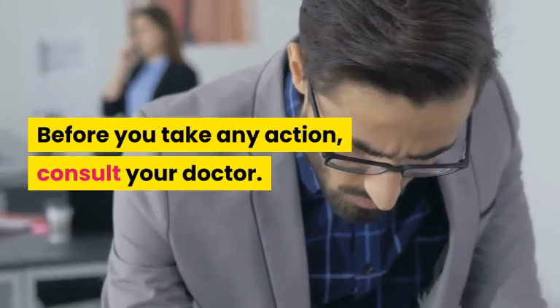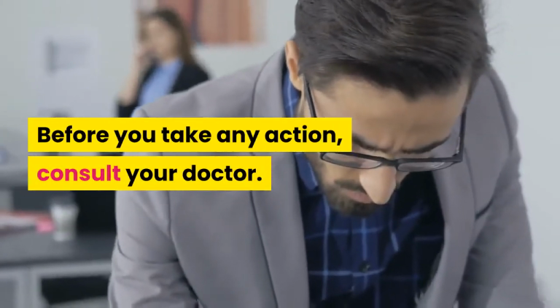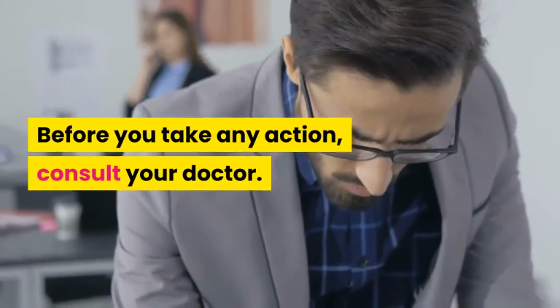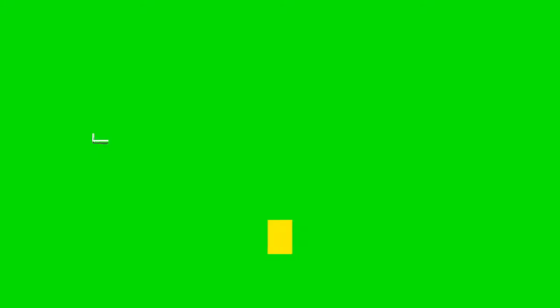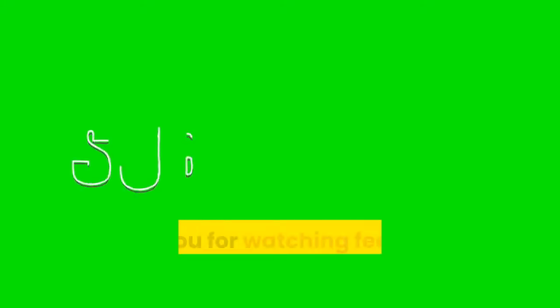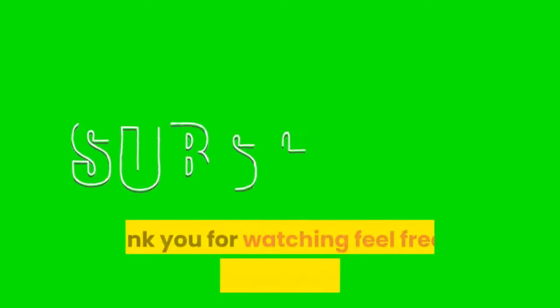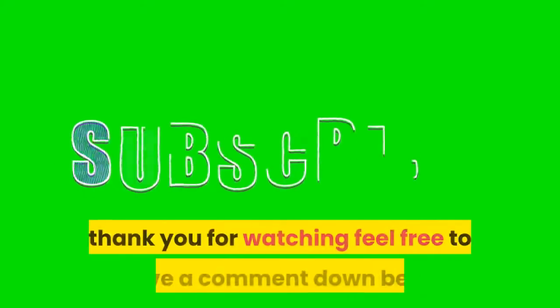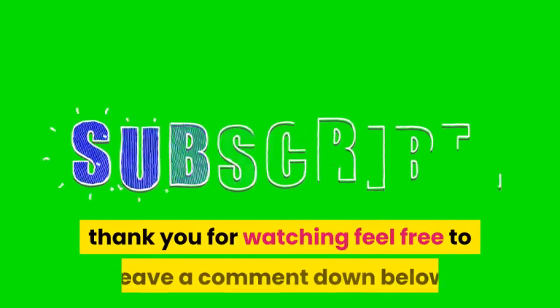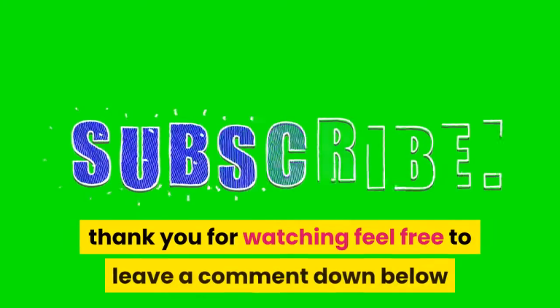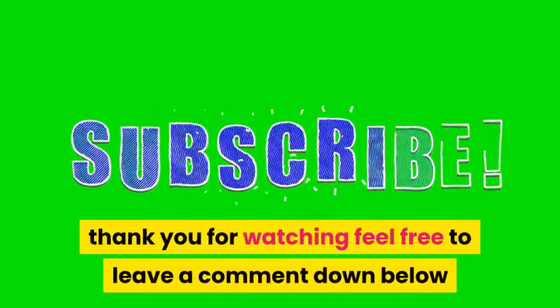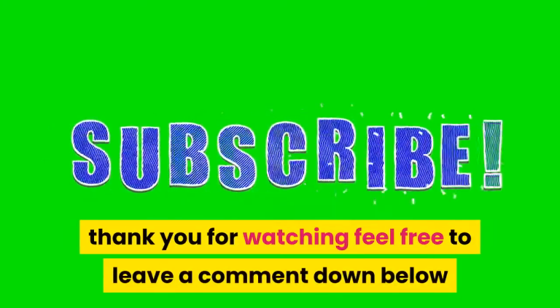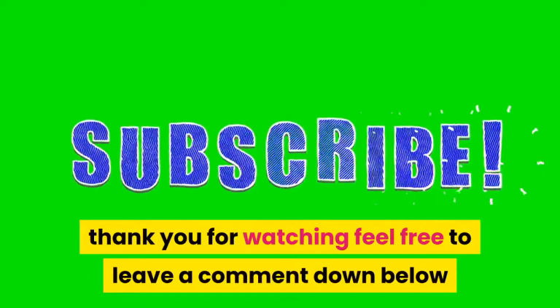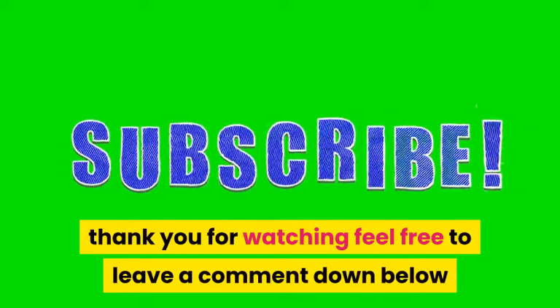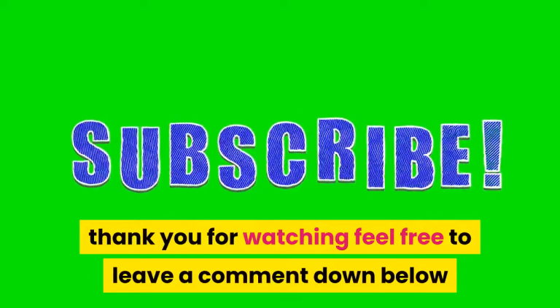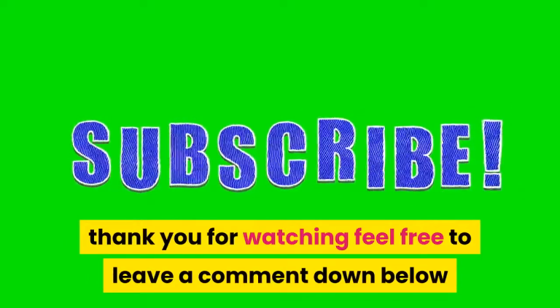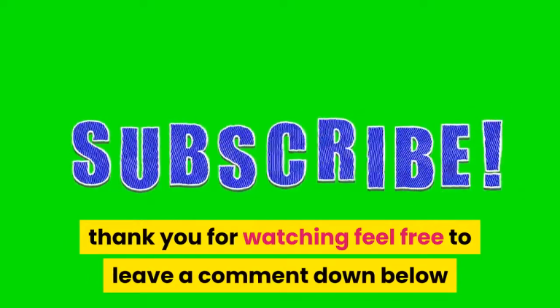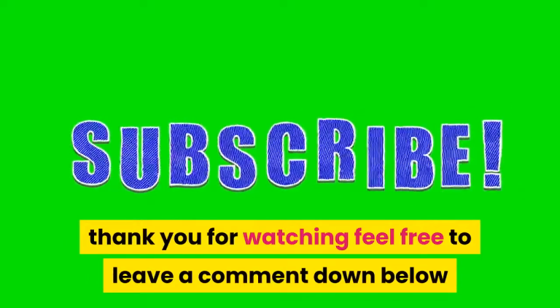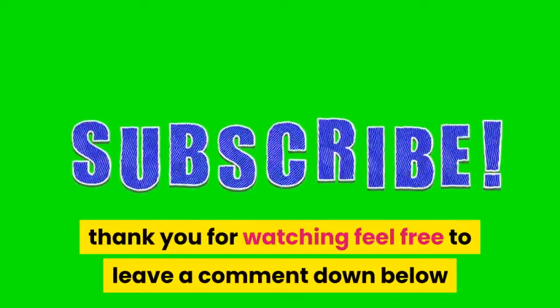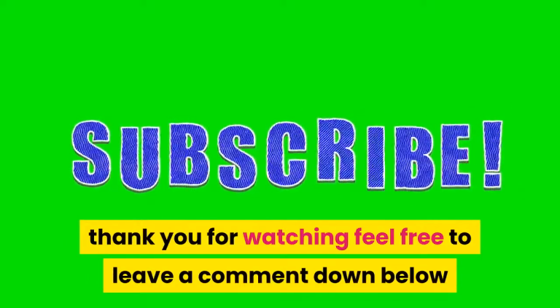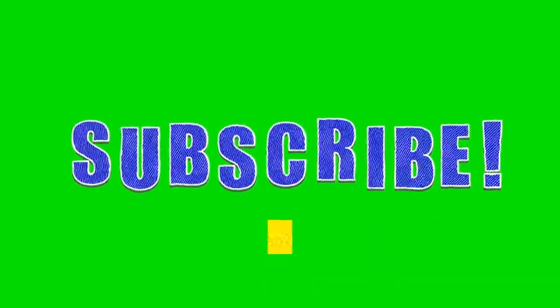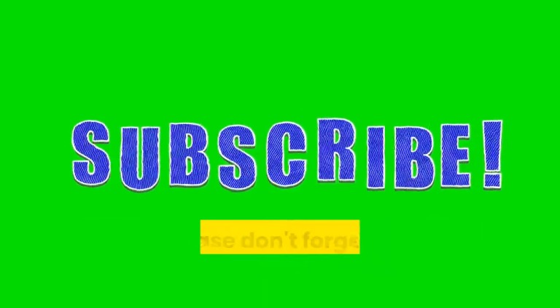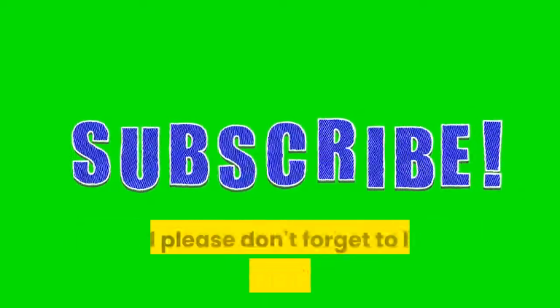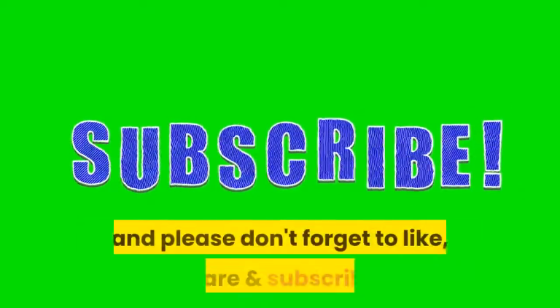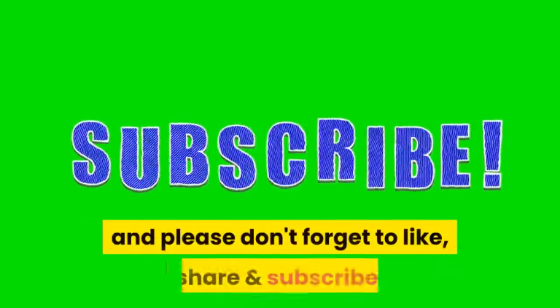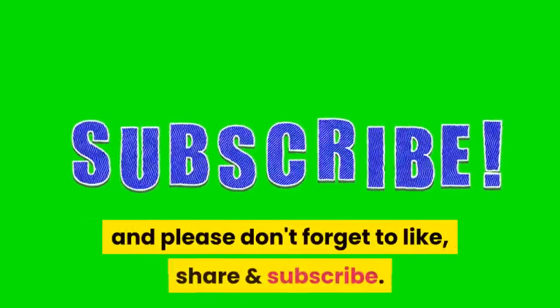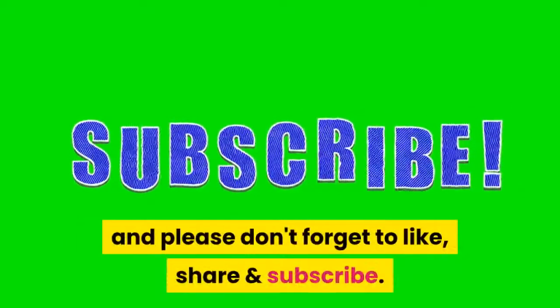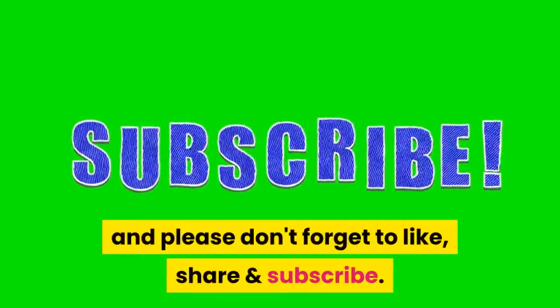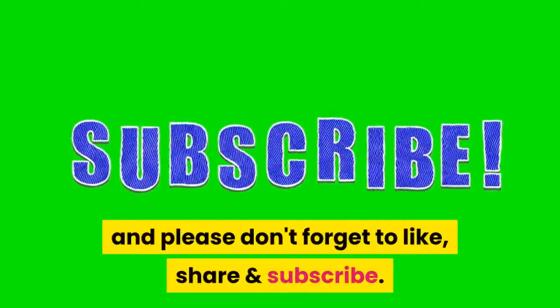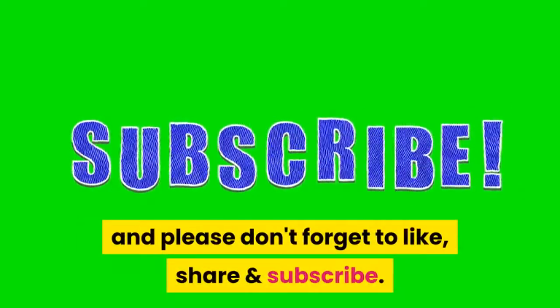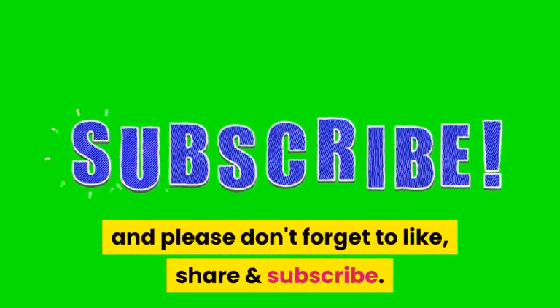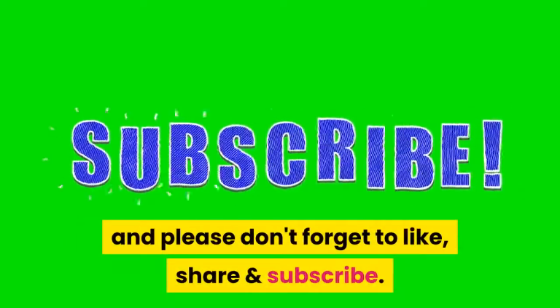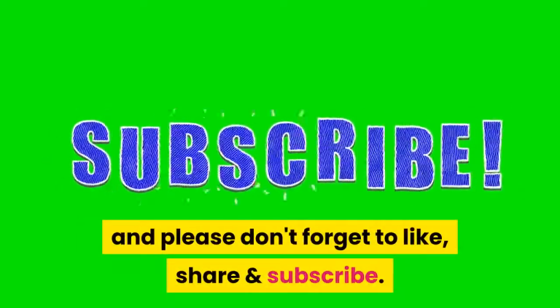Thank you for watching. Feel free to leave a comment down below, and please don't forget to like, share, and subscribe.